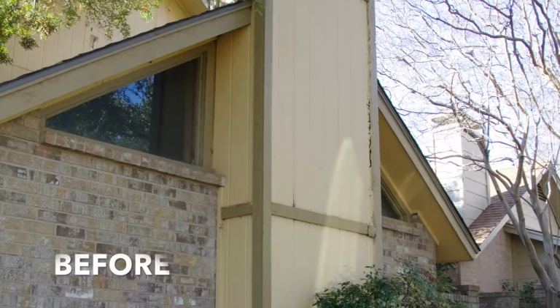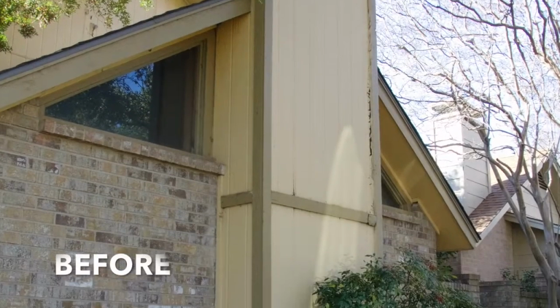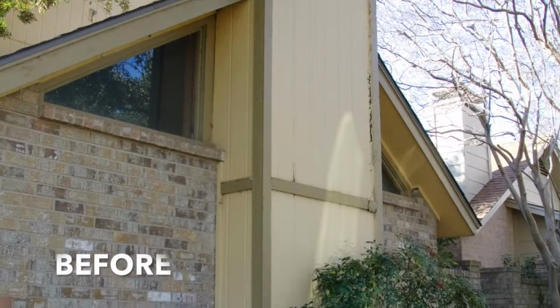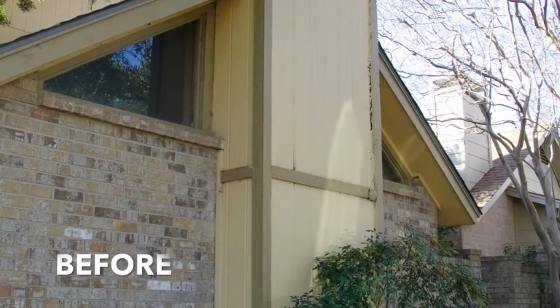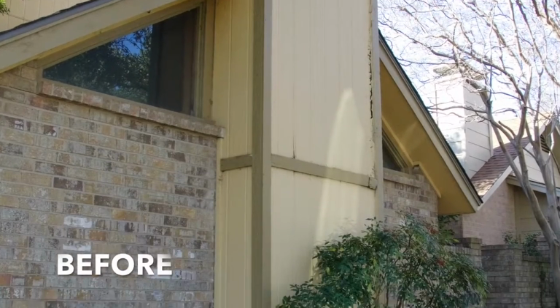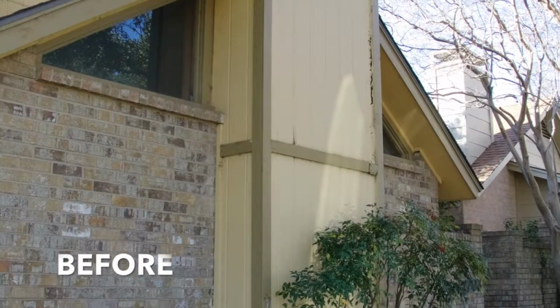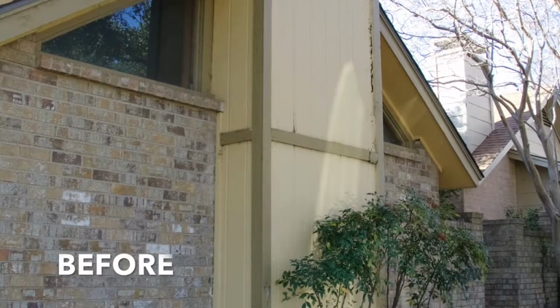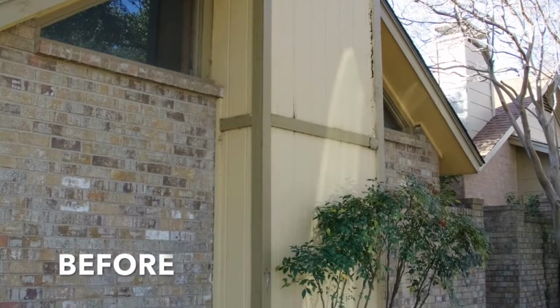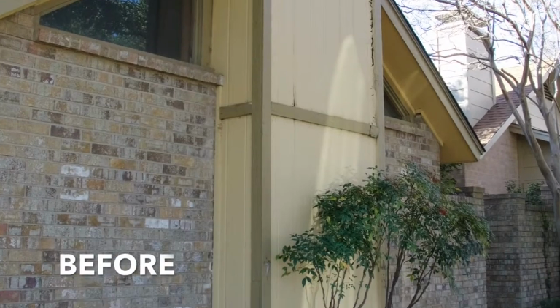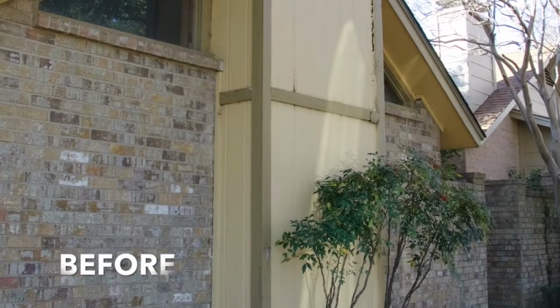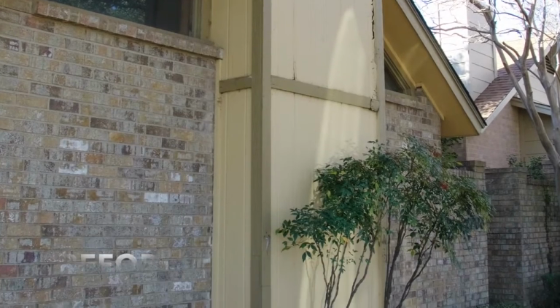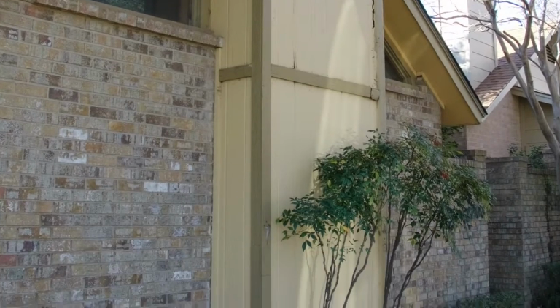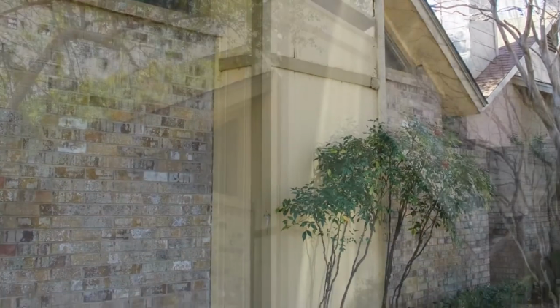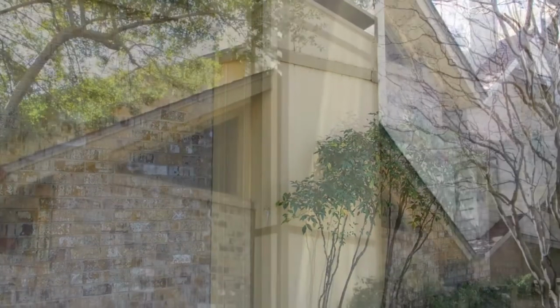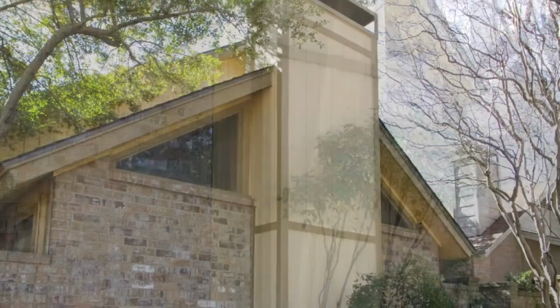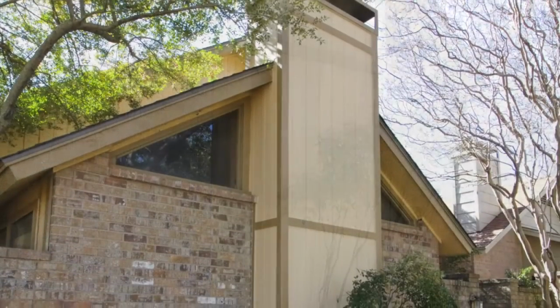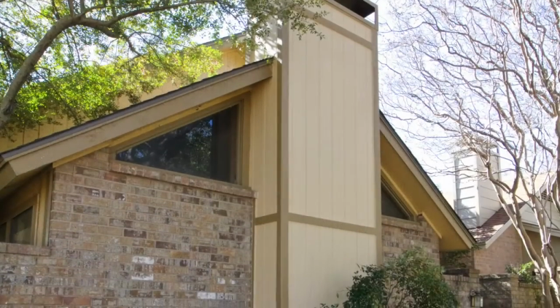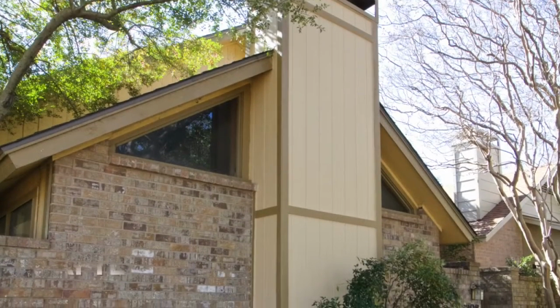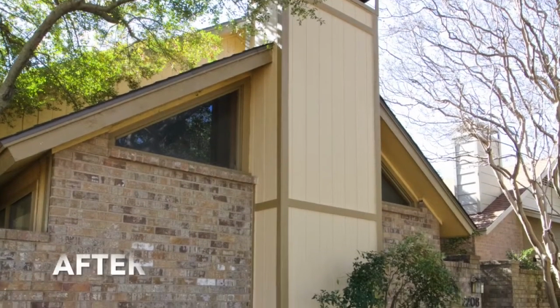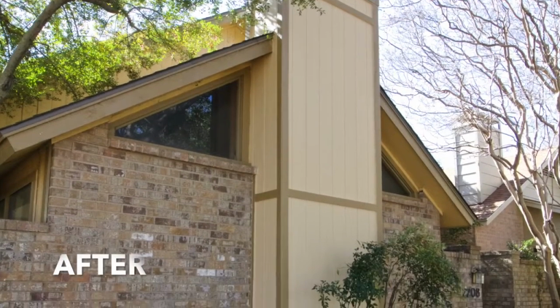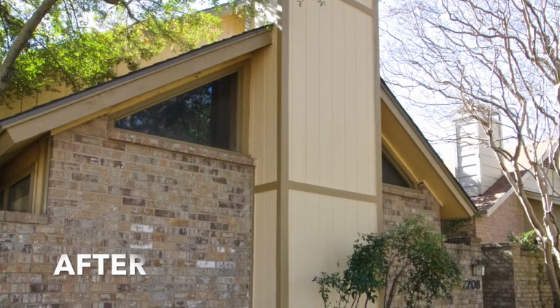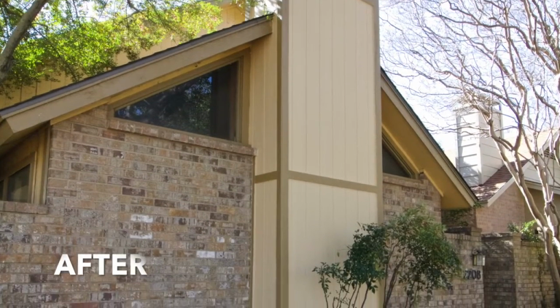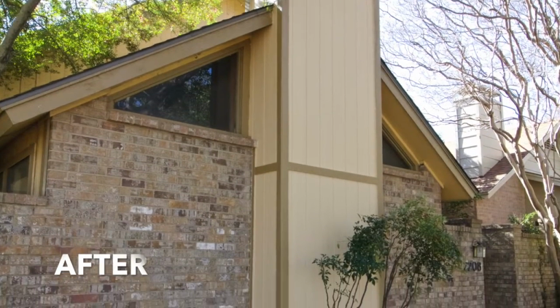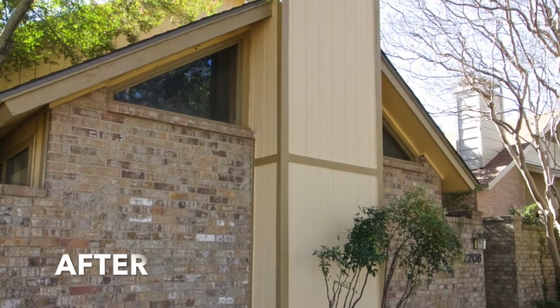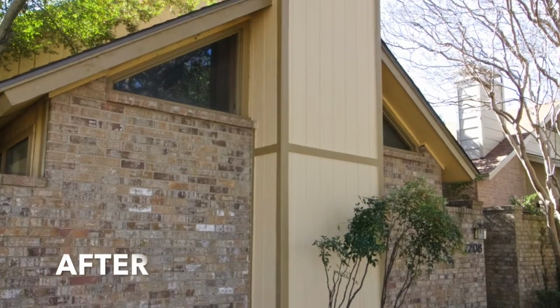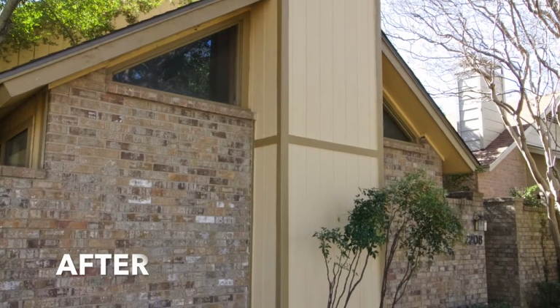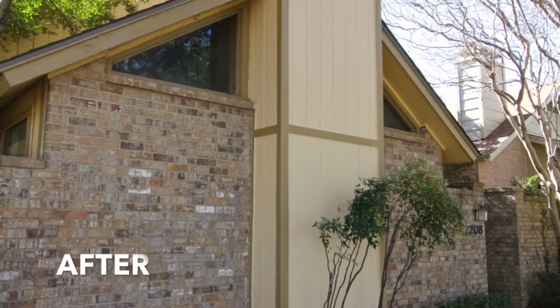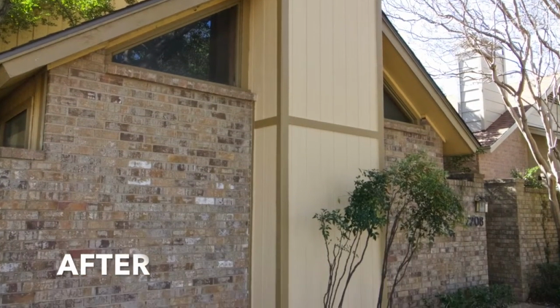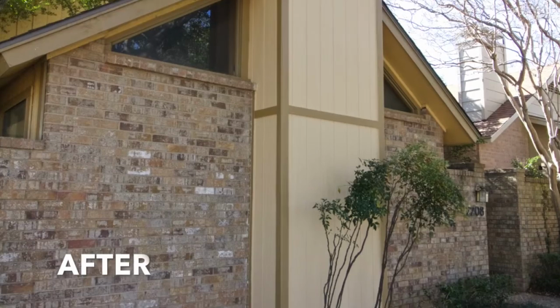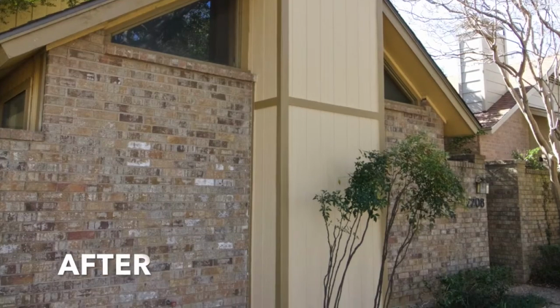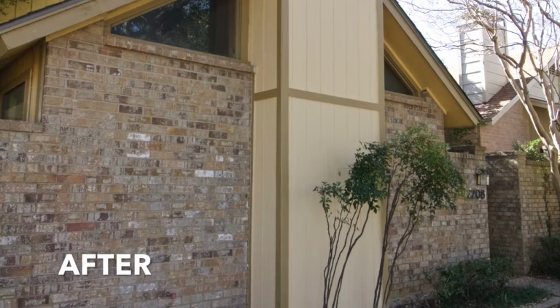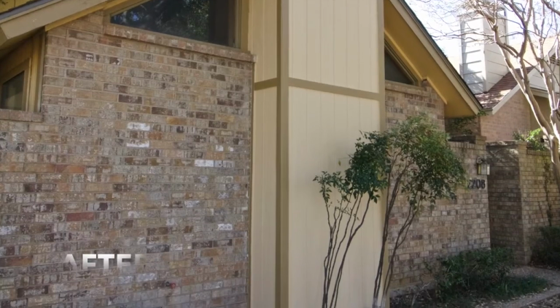Again, the before — and then there's the after, caulked, painted, and pretty as new.